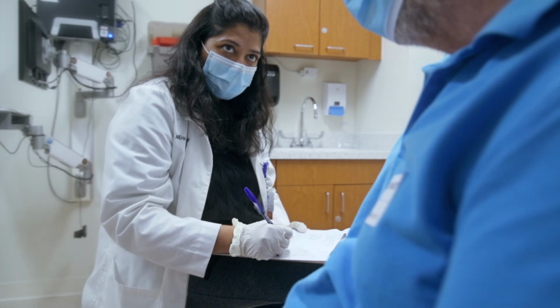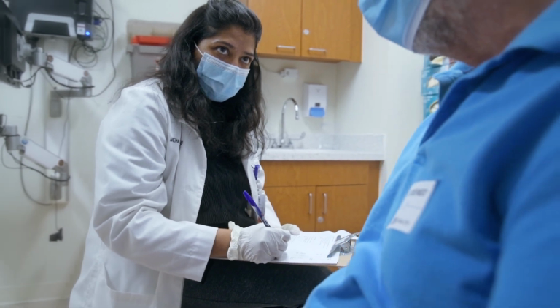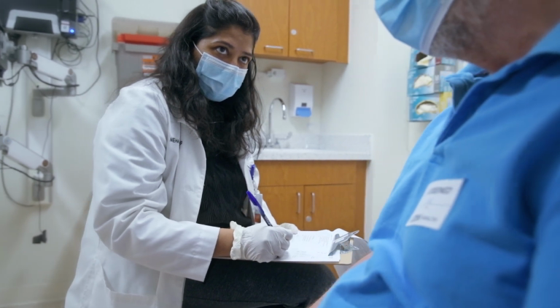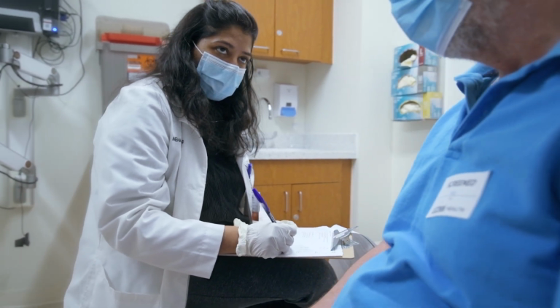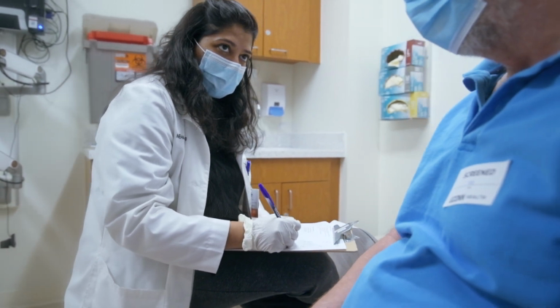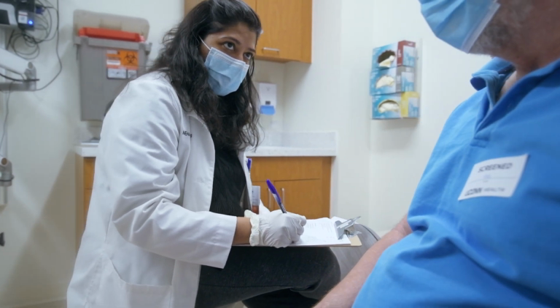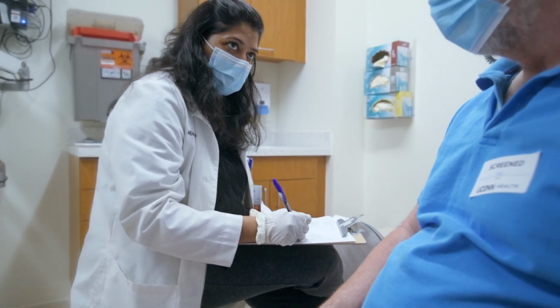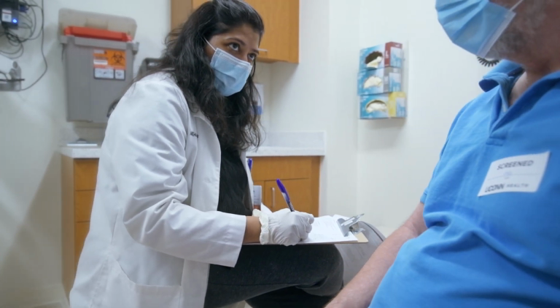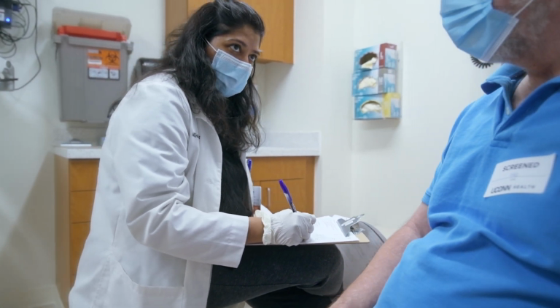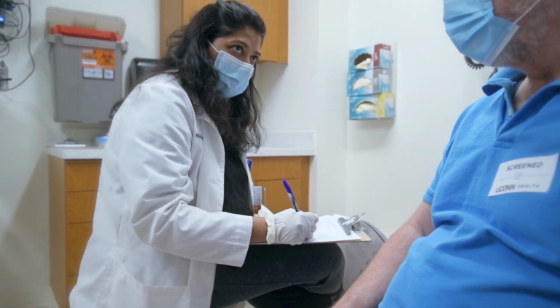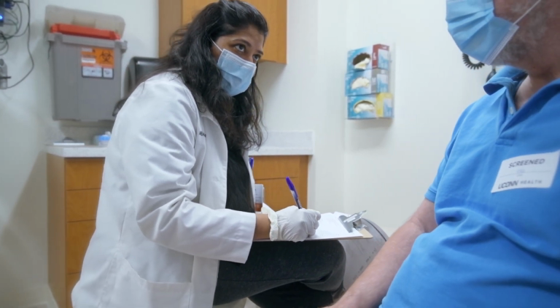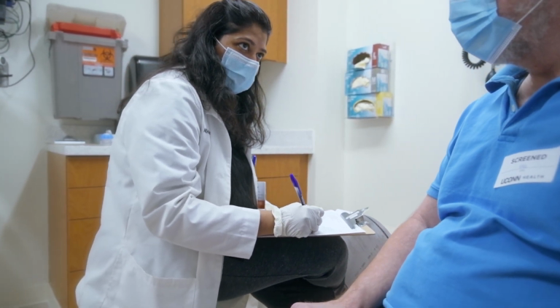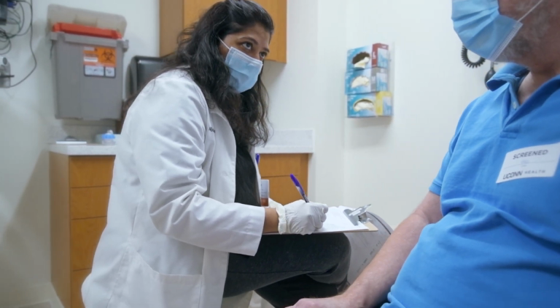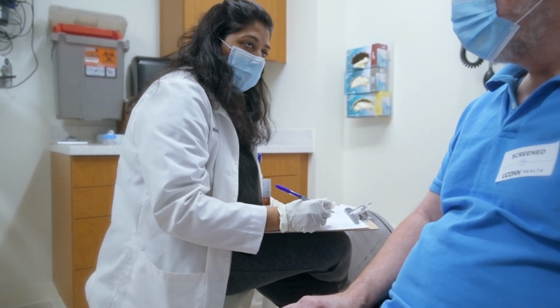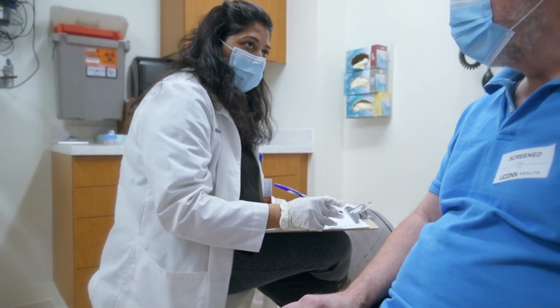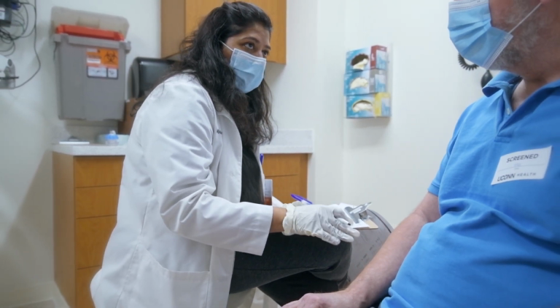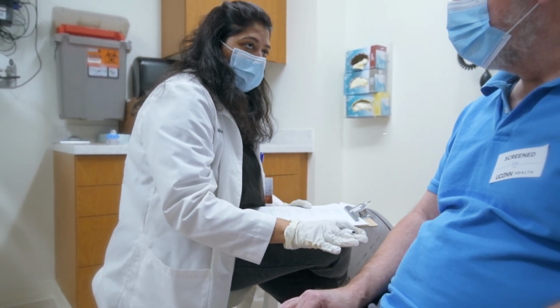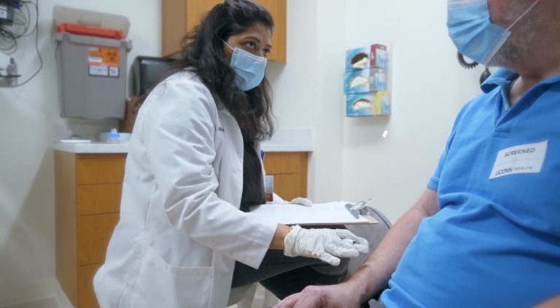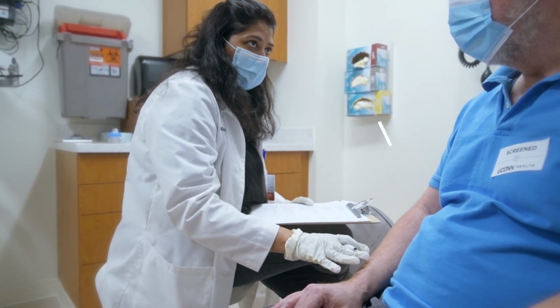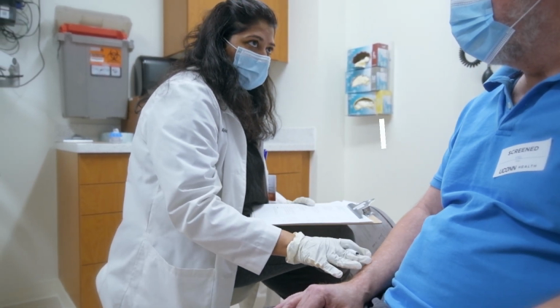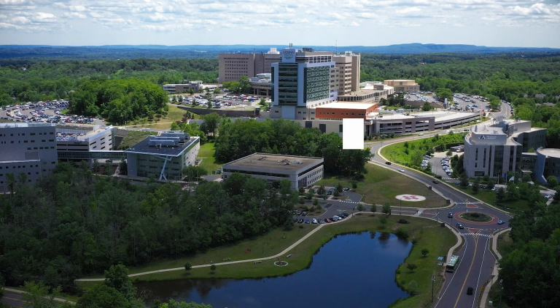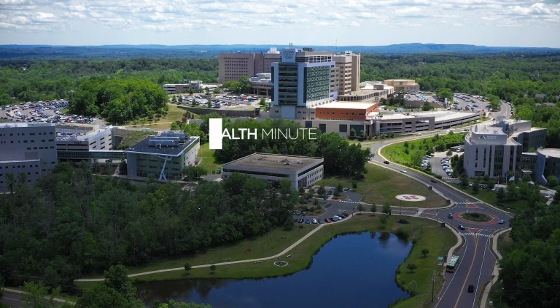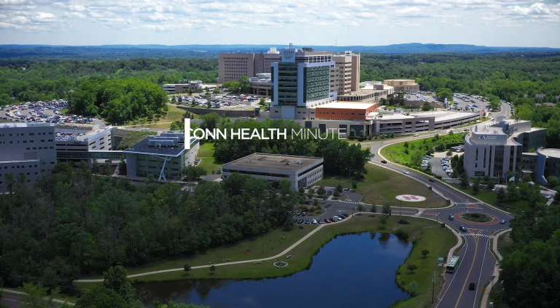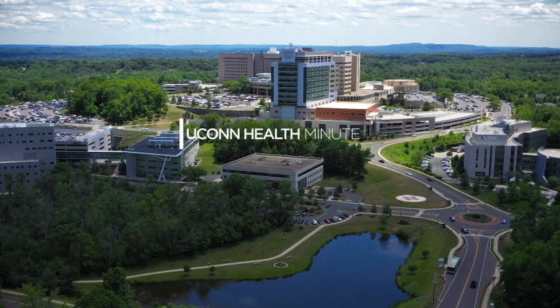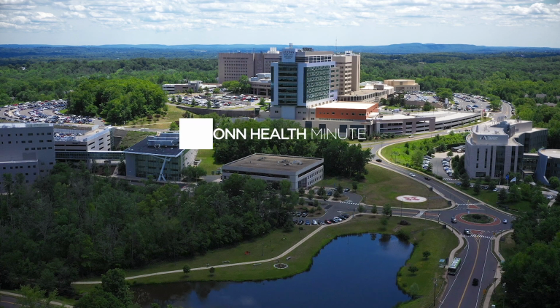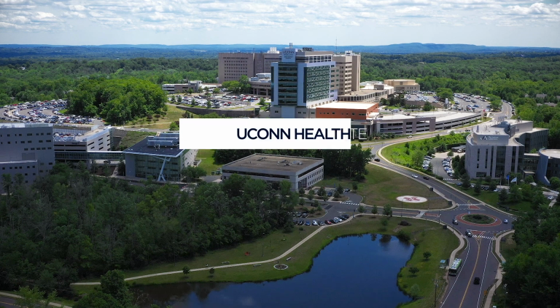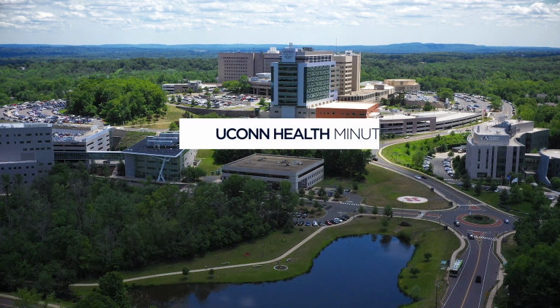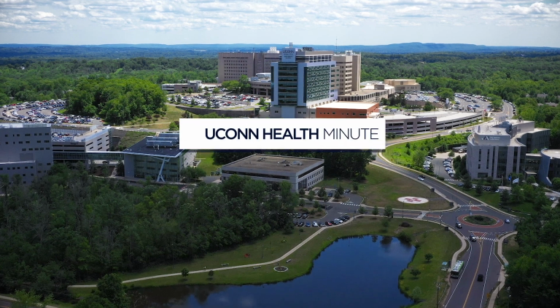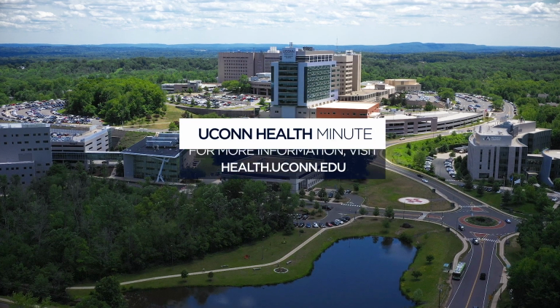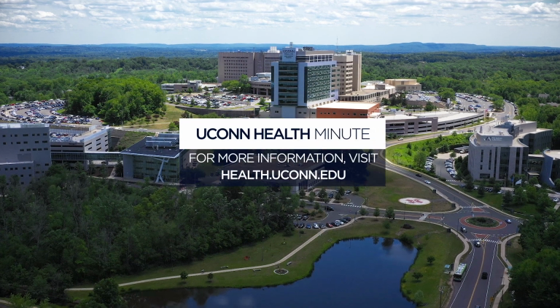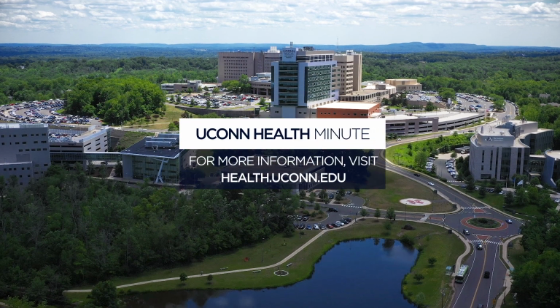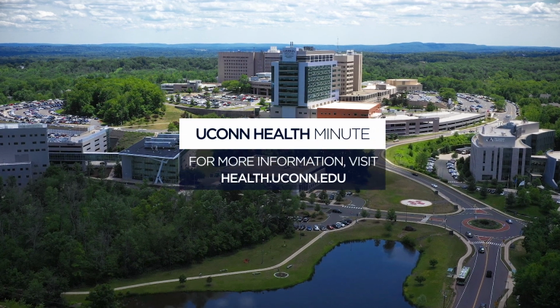Diagnosing and treating it early does lead to improvement in symptoms and prevention of progression of the disorder.